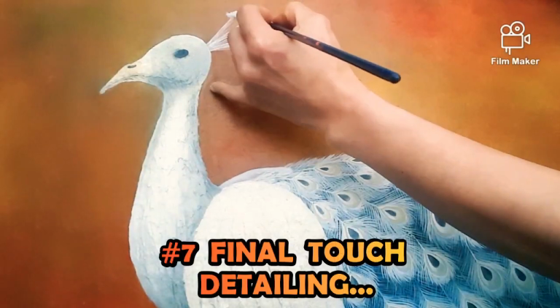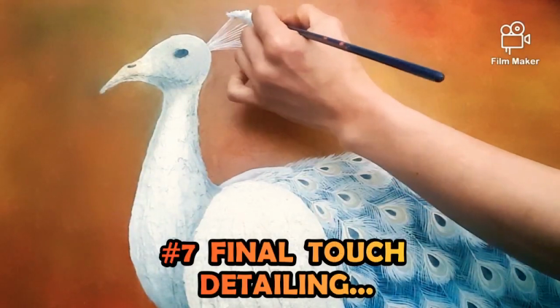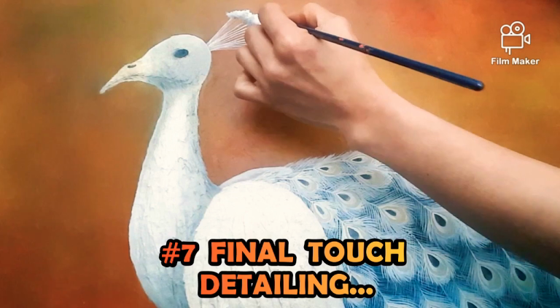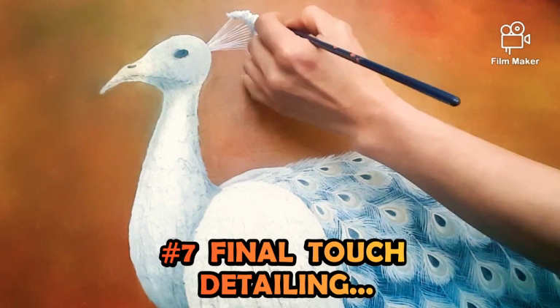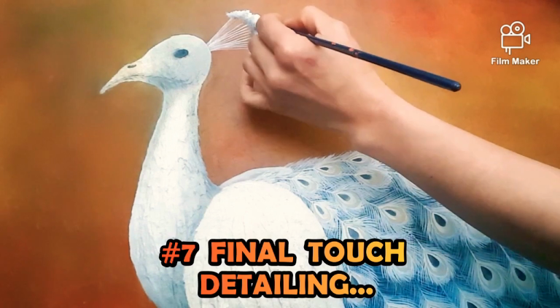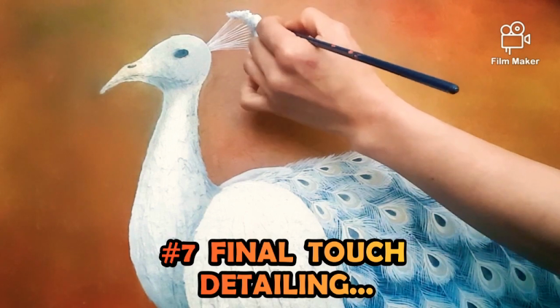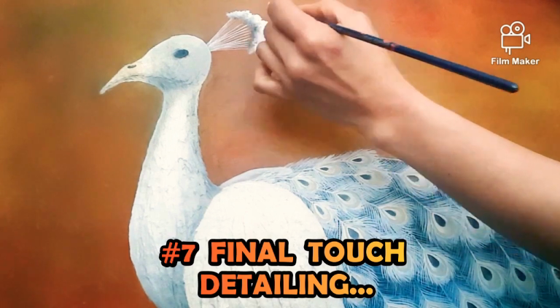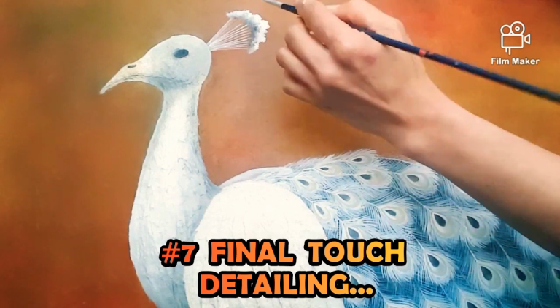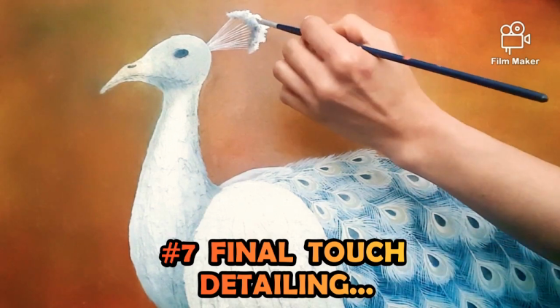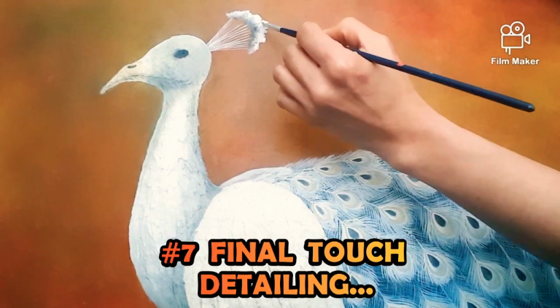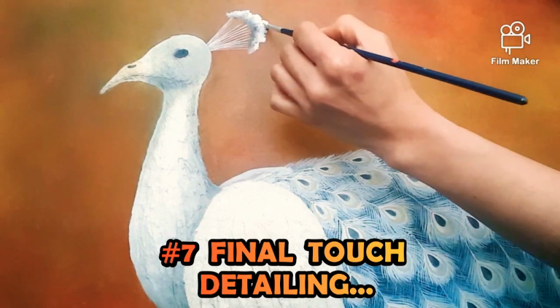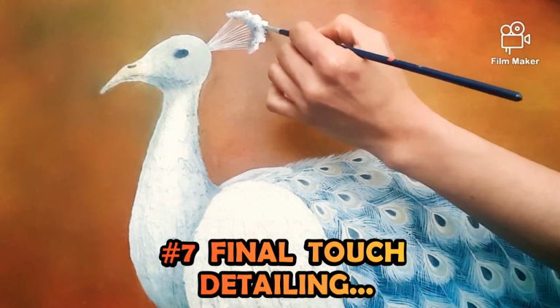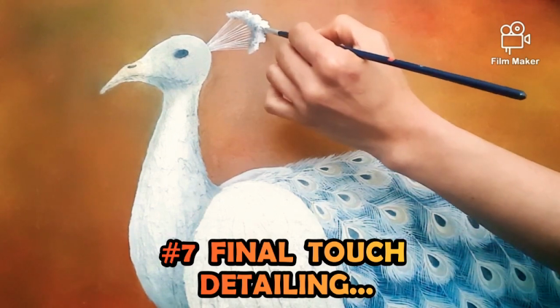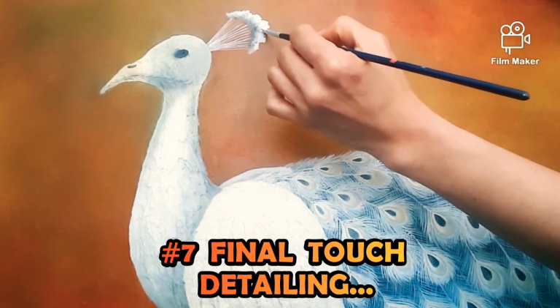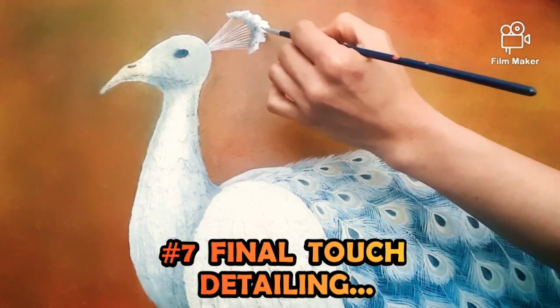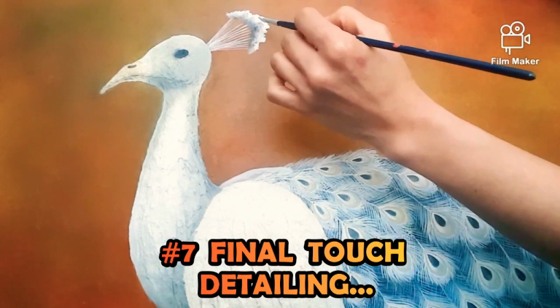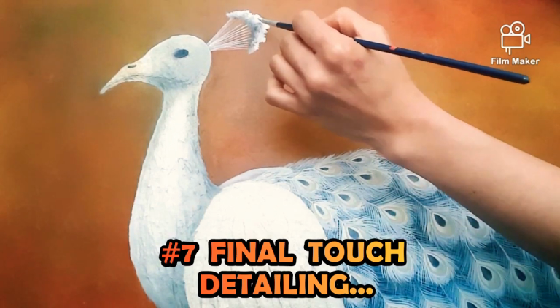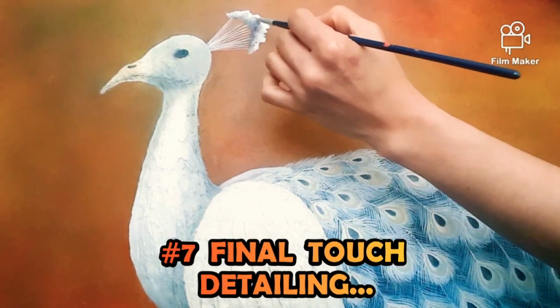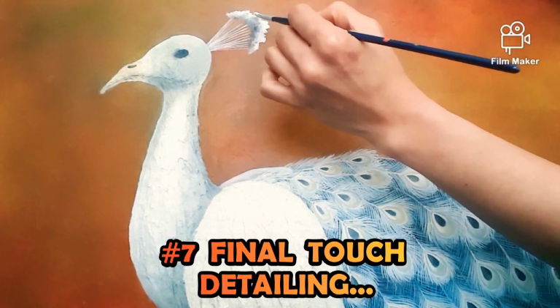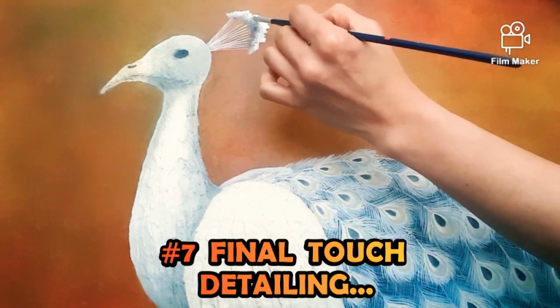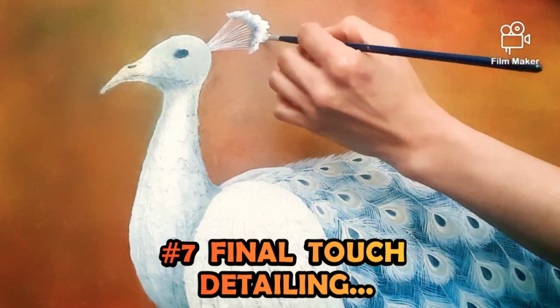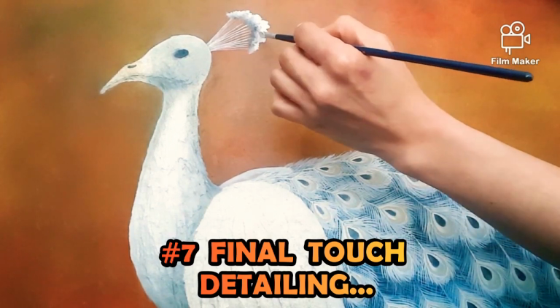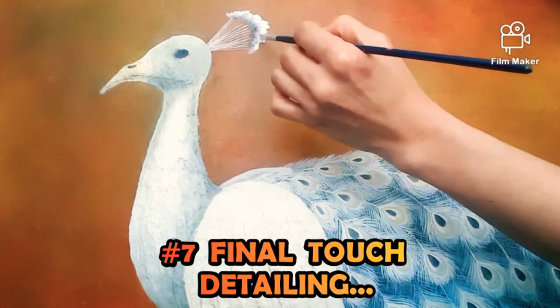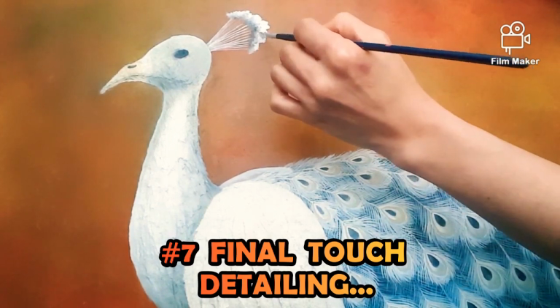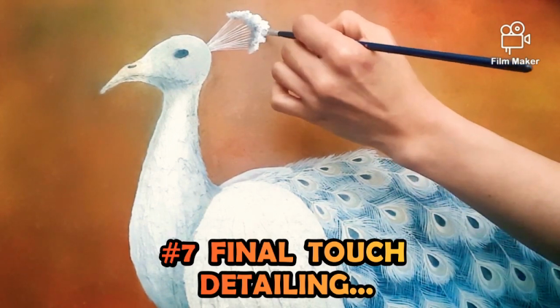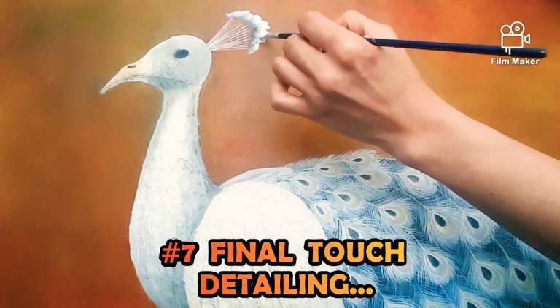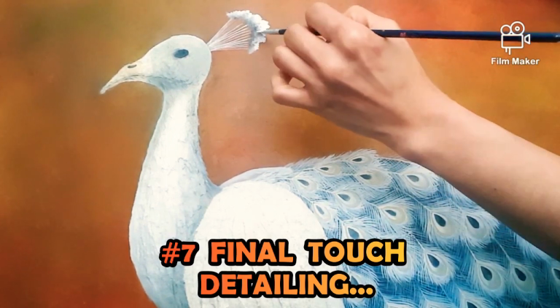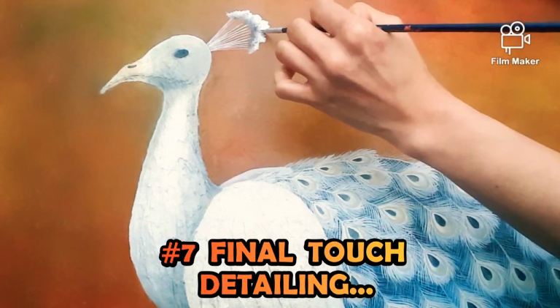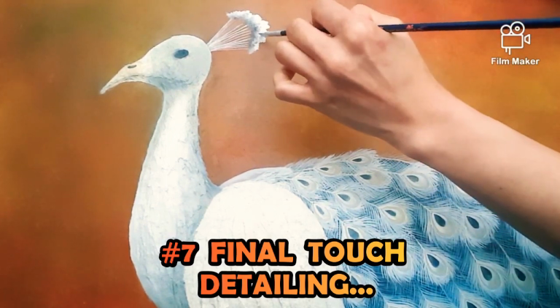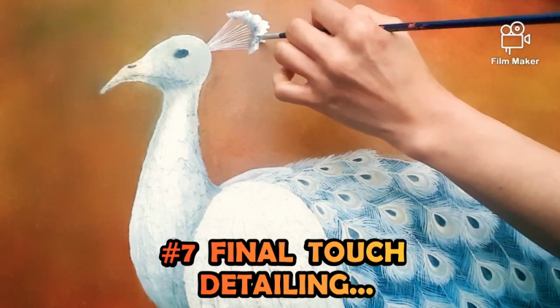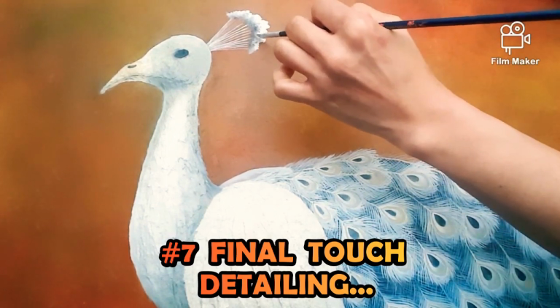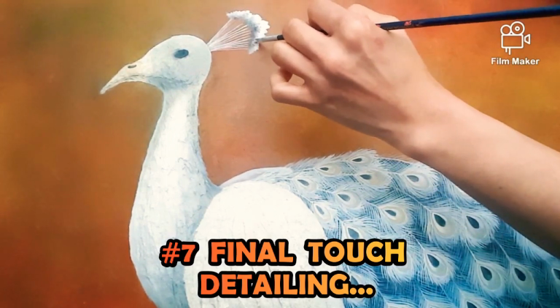Now we are in number 7 — final touch detailing.